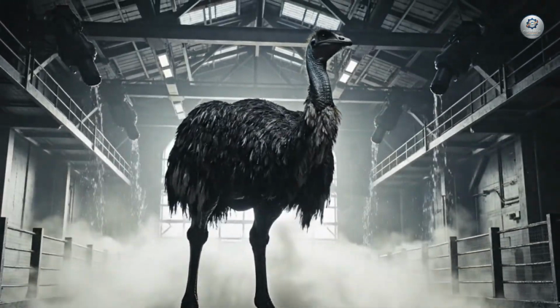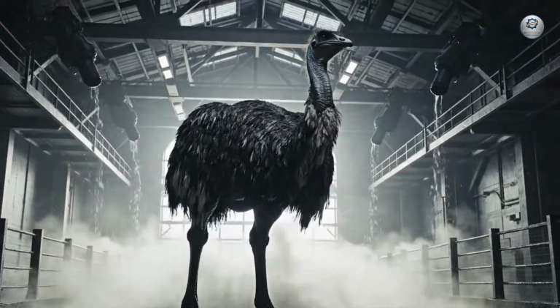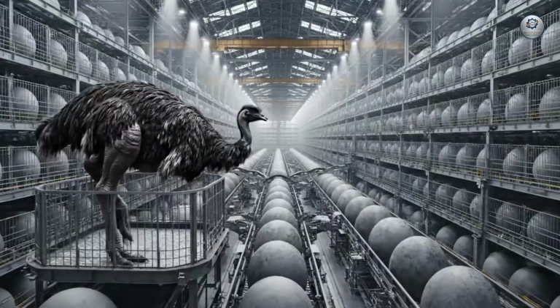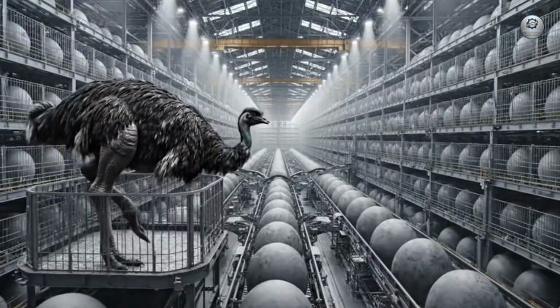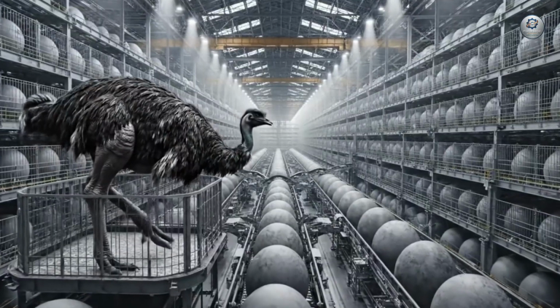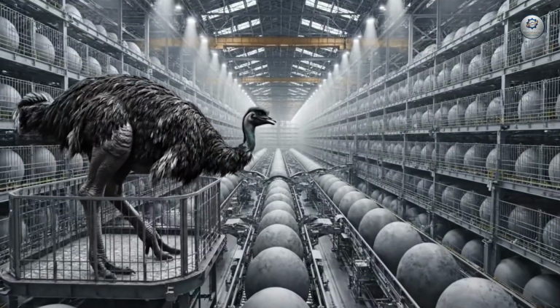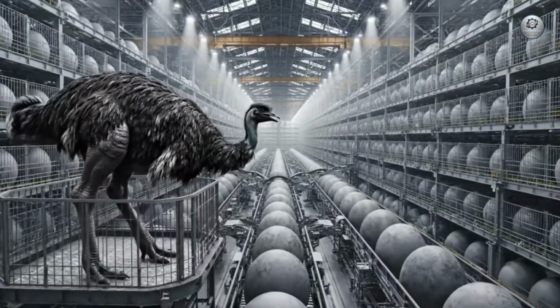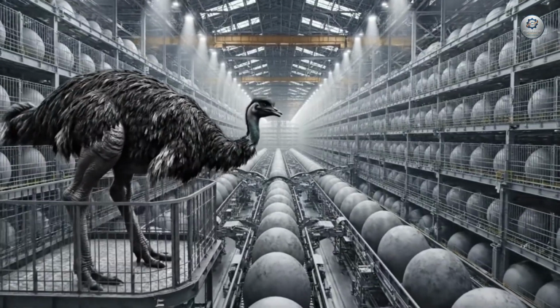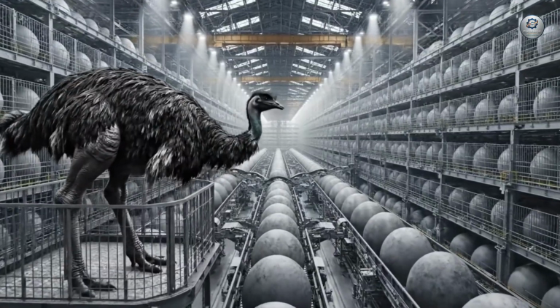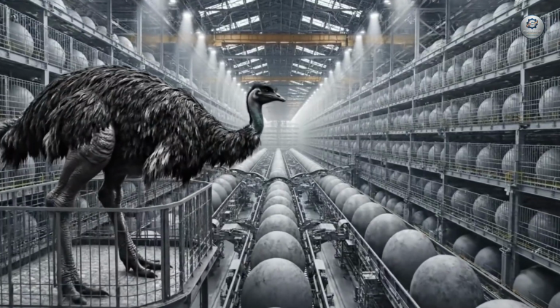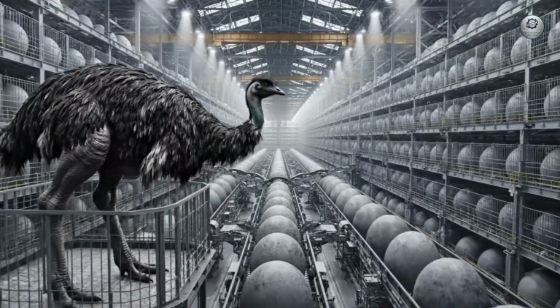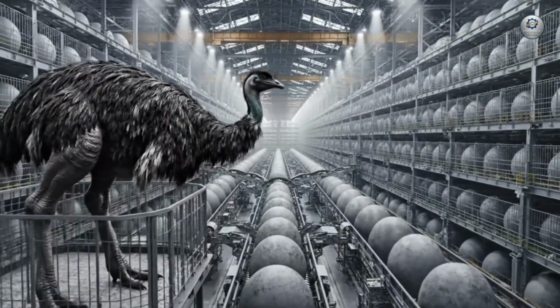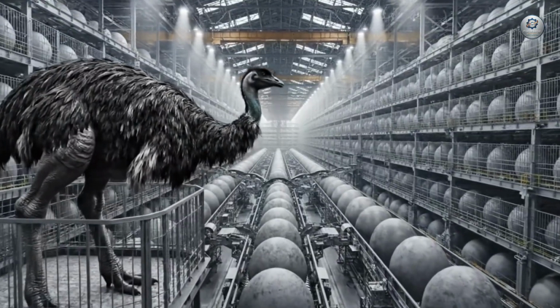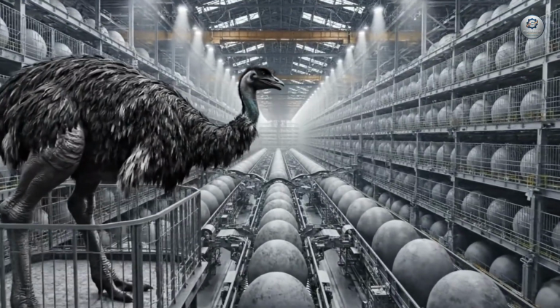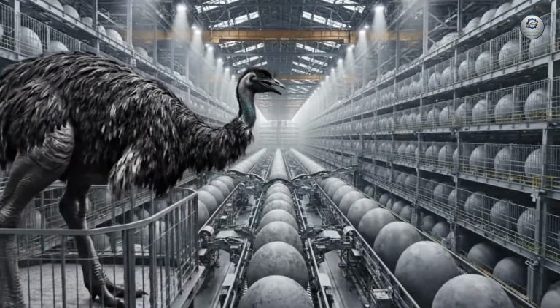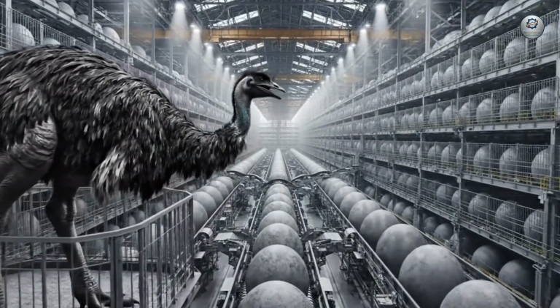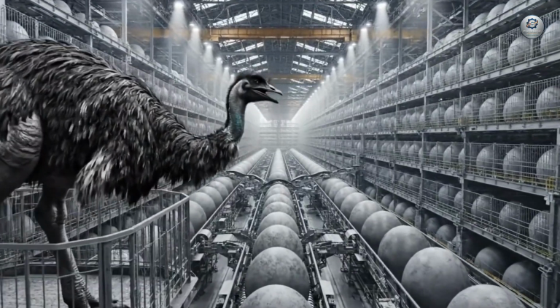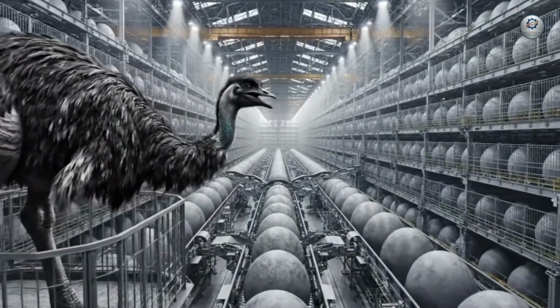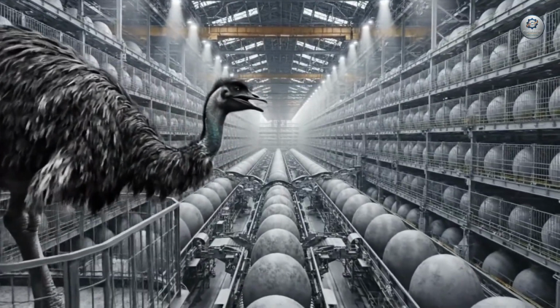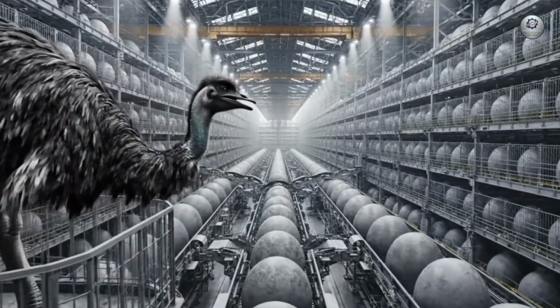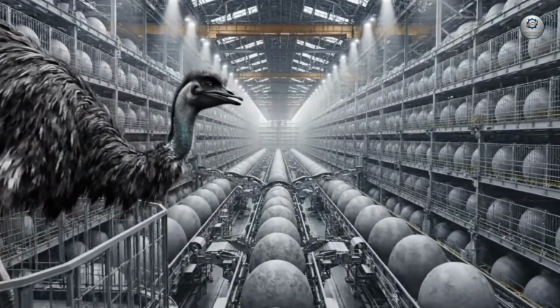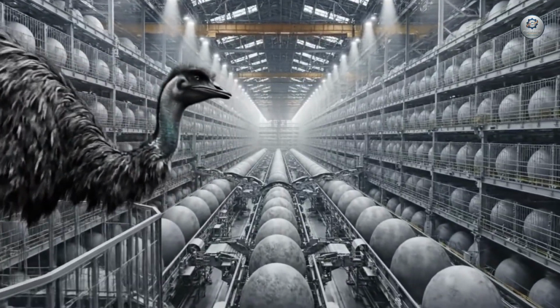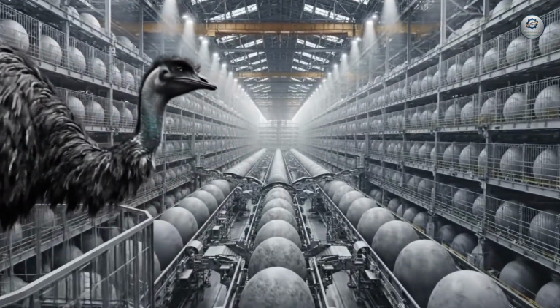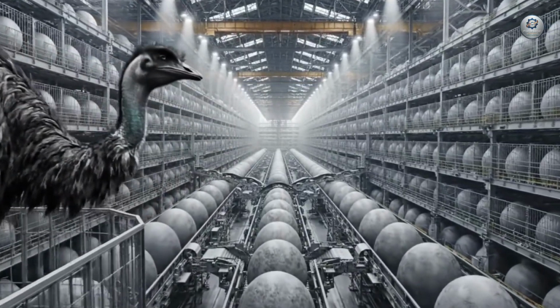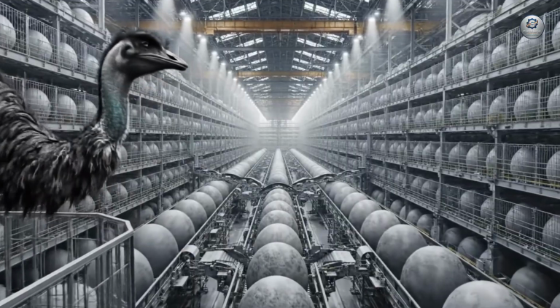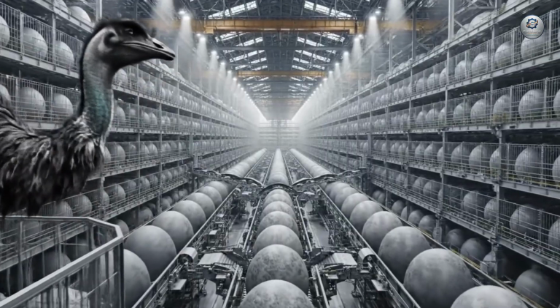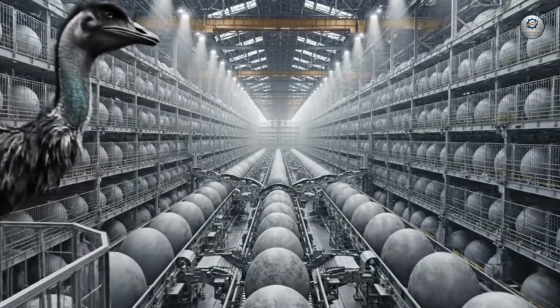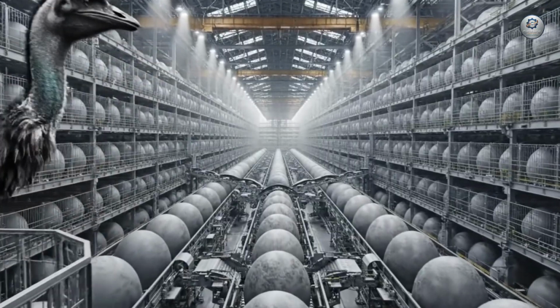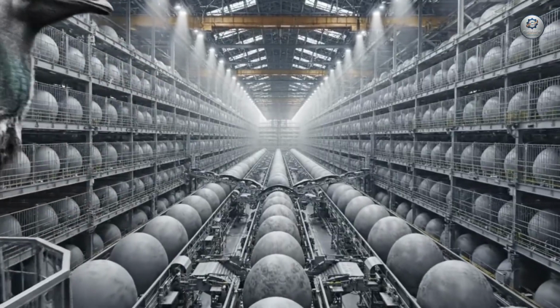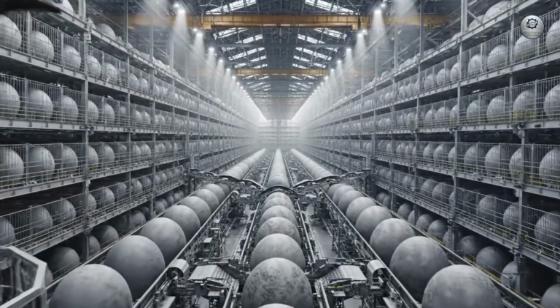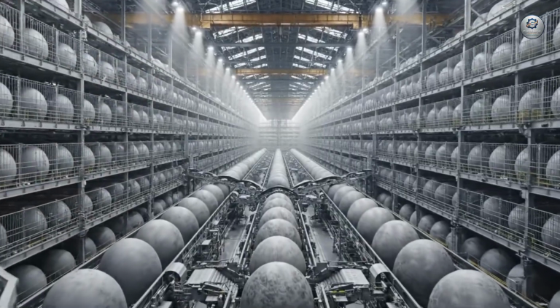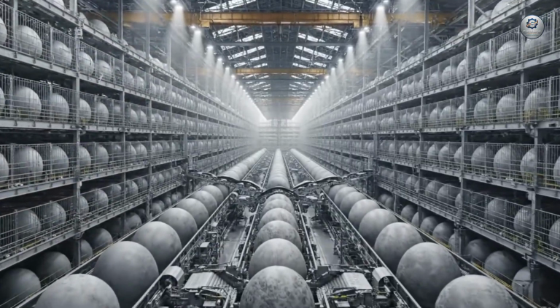The Titan ostriches lay eggs of colossal proportions, collected by a conveyor system built to handle tons of weight.